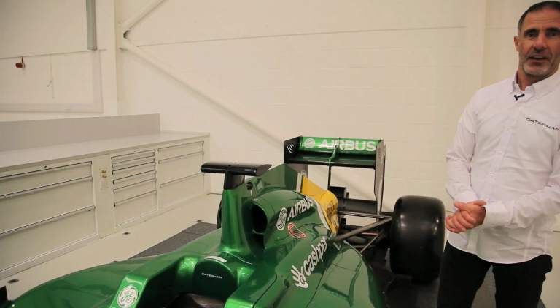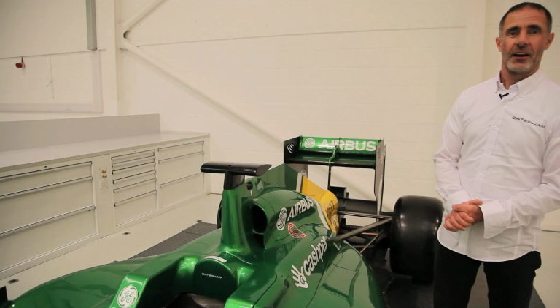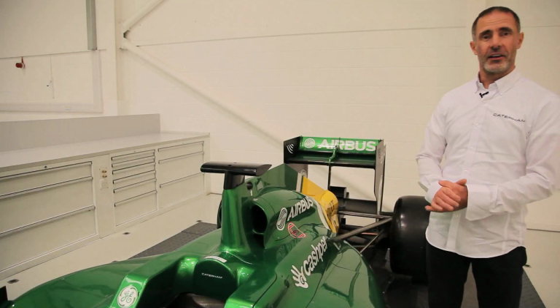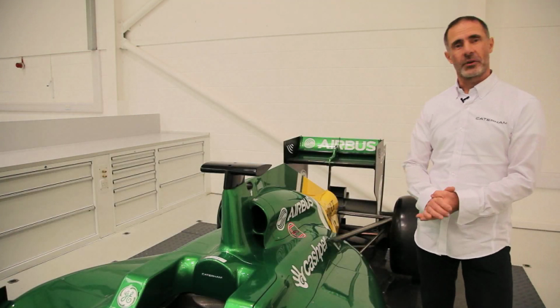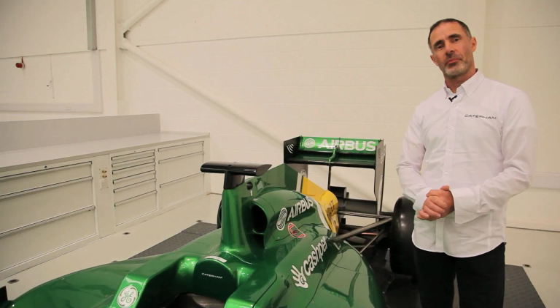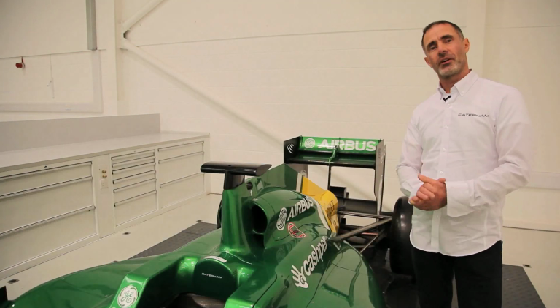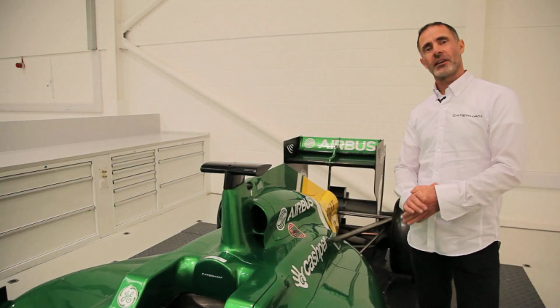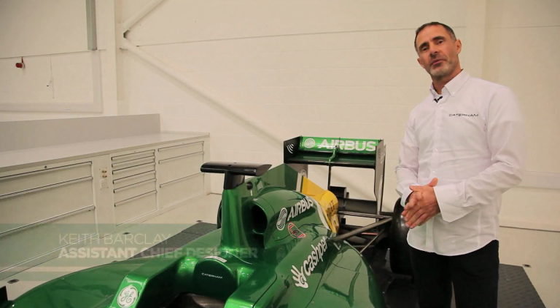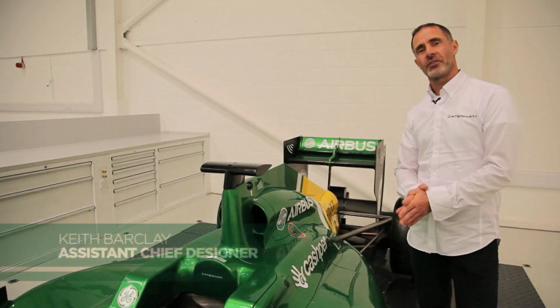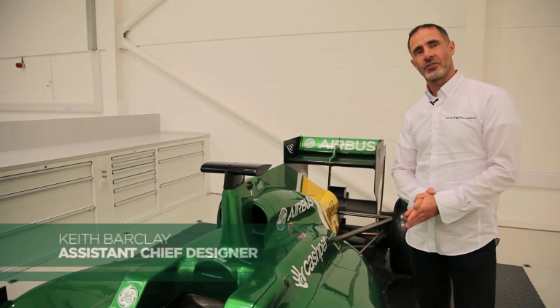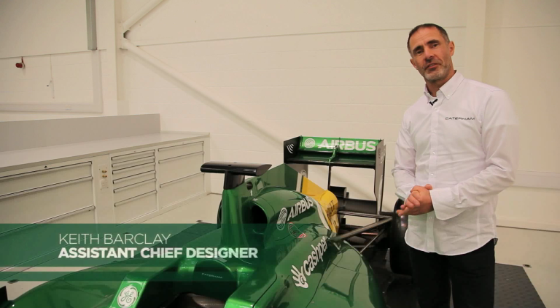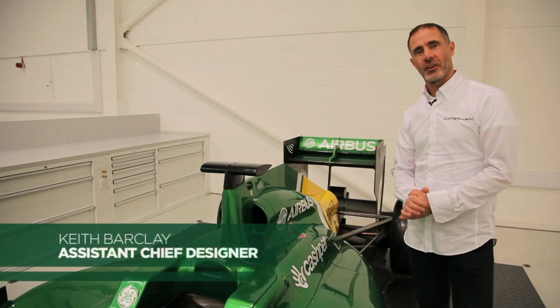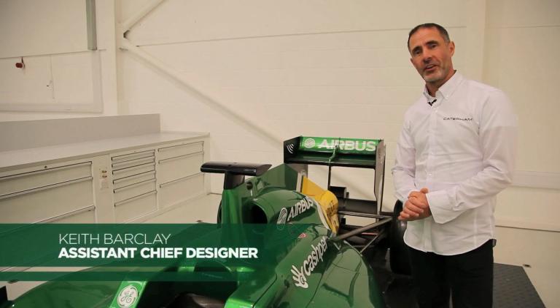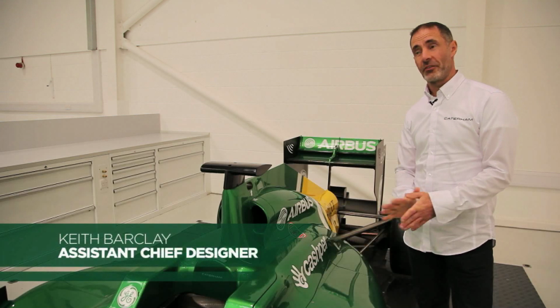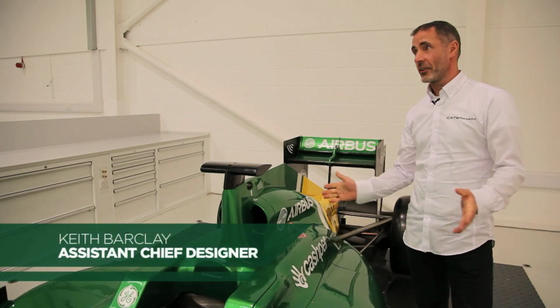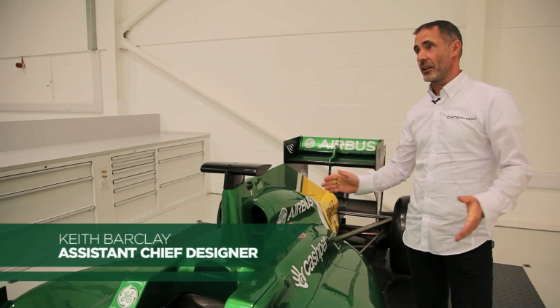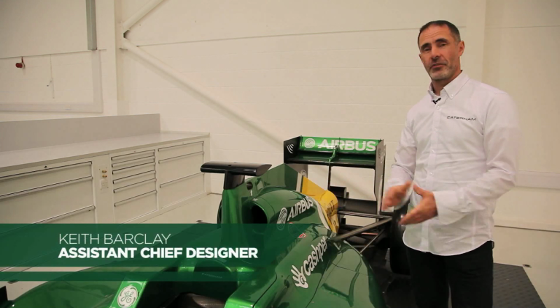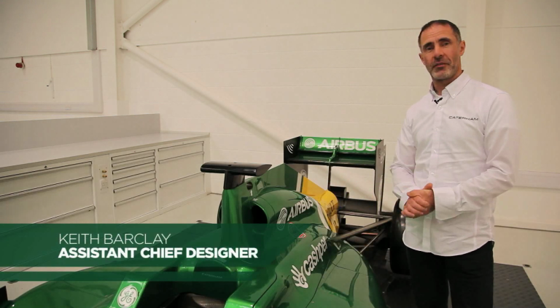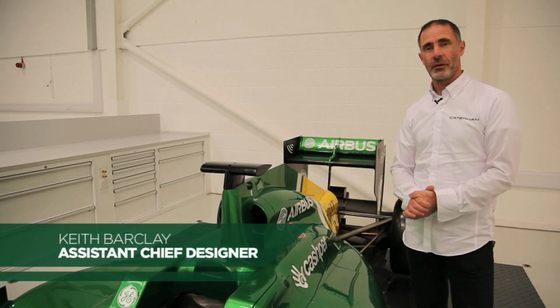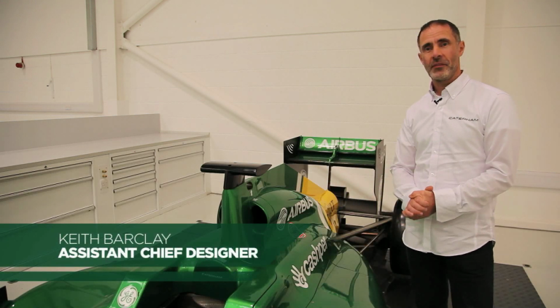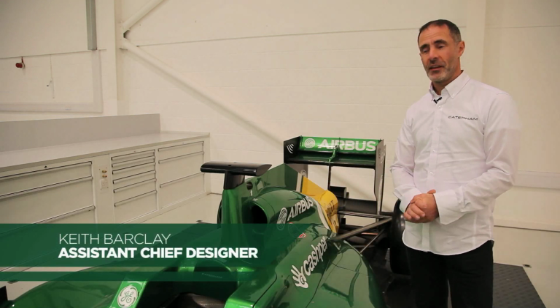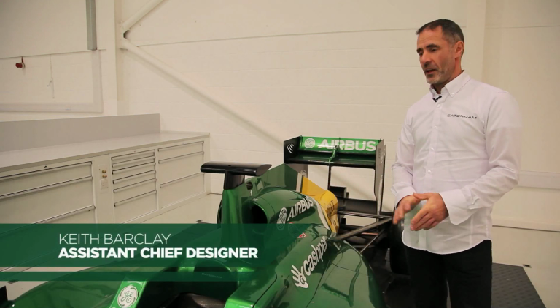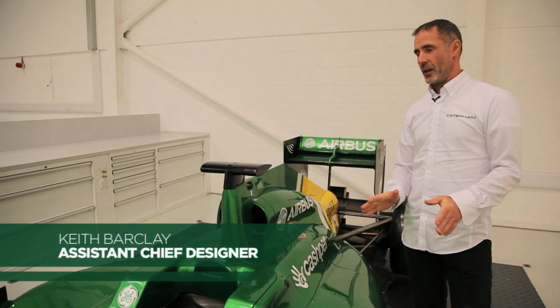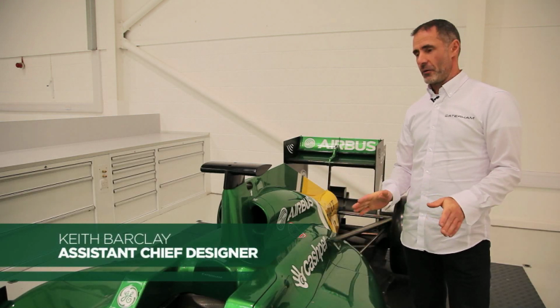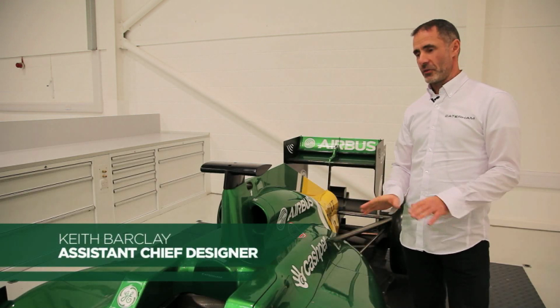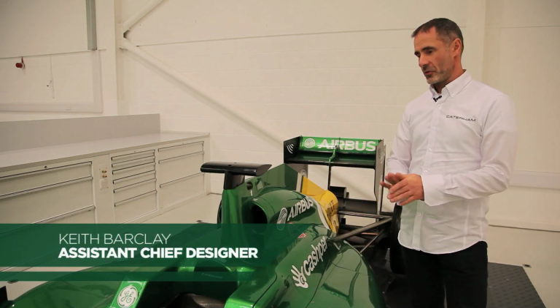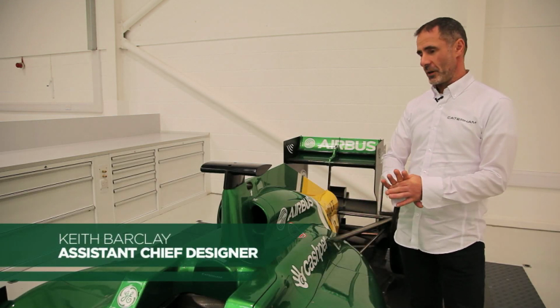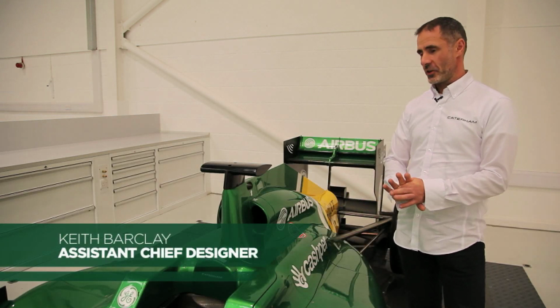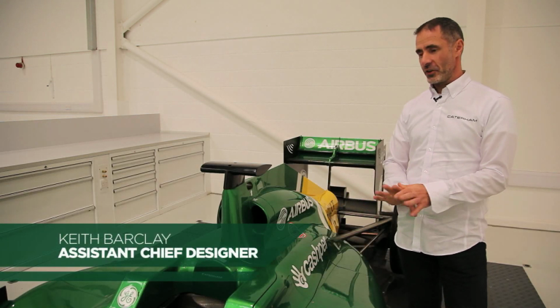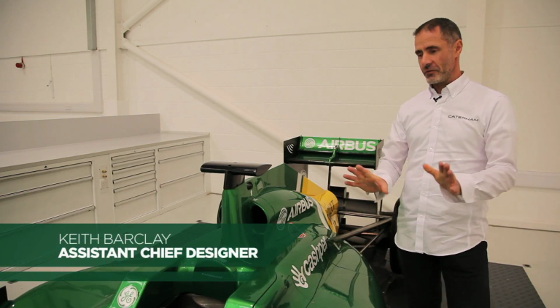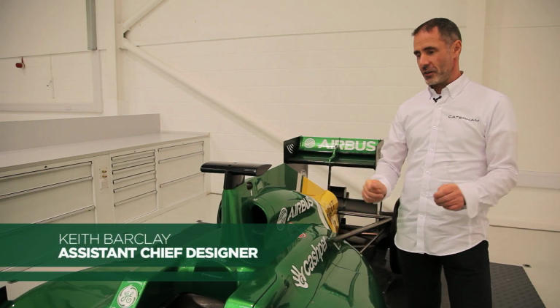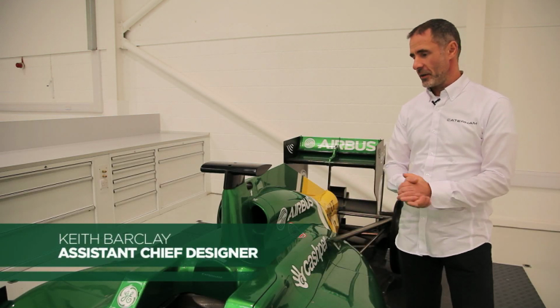Hi, I'm Keith Barclay. I'm Assistant Chief Designer here at Caterham F1. I'm going to talk to you about KERS for a little bit.